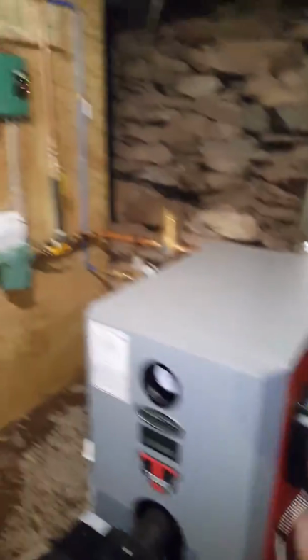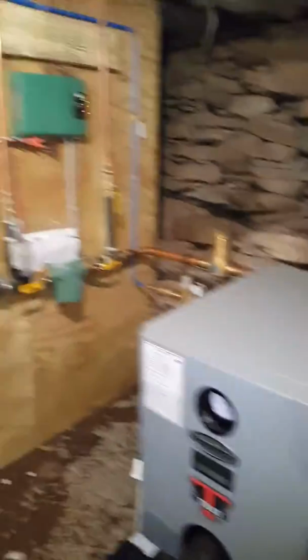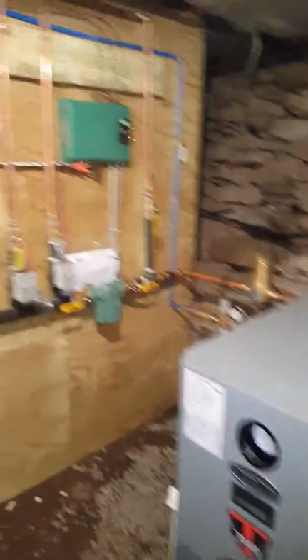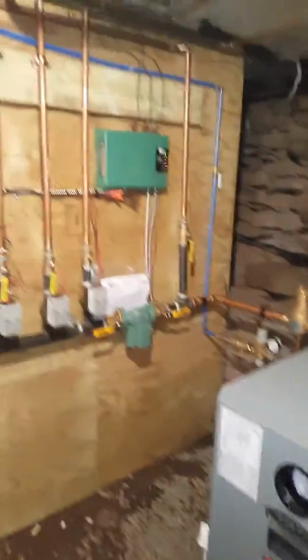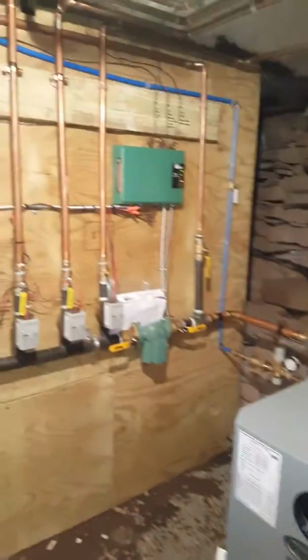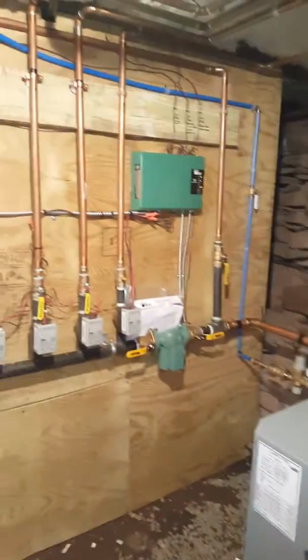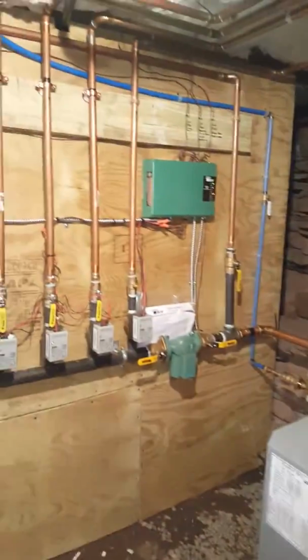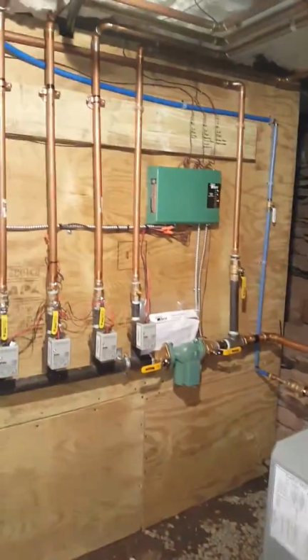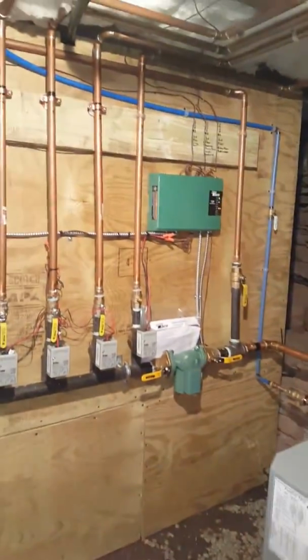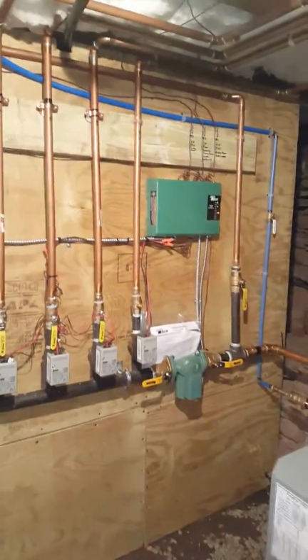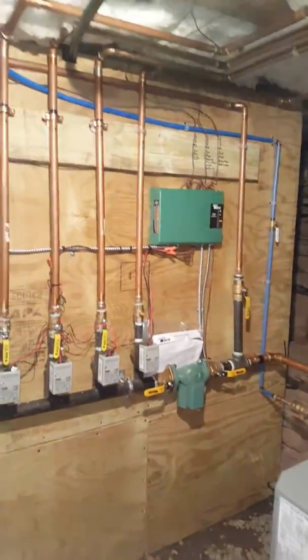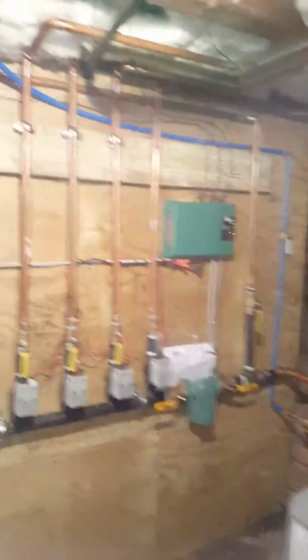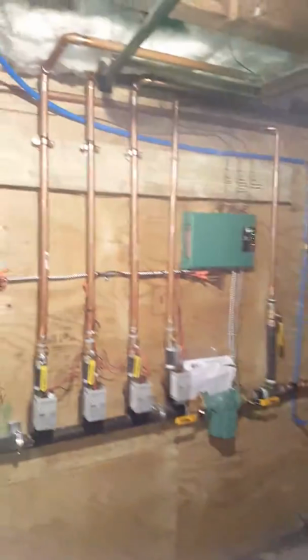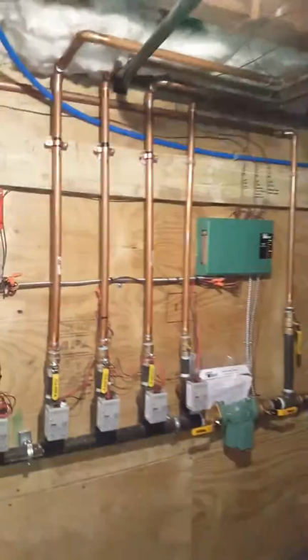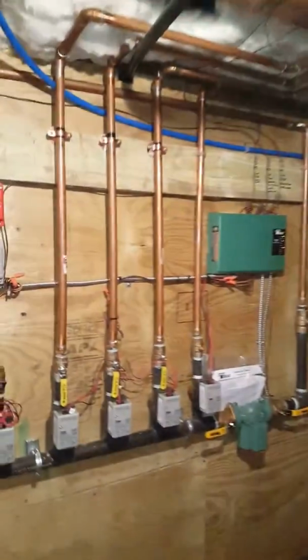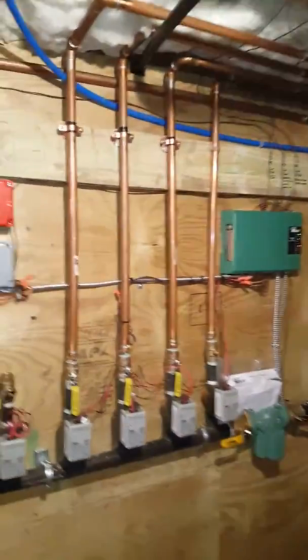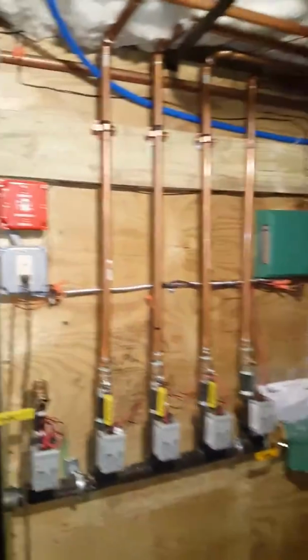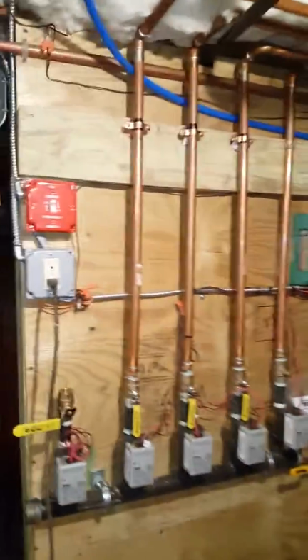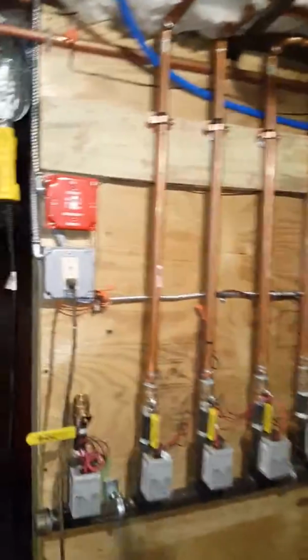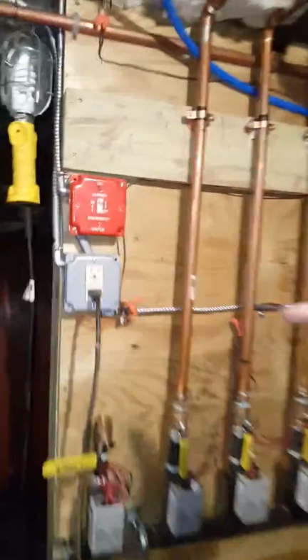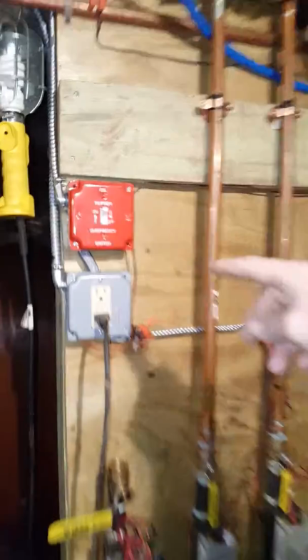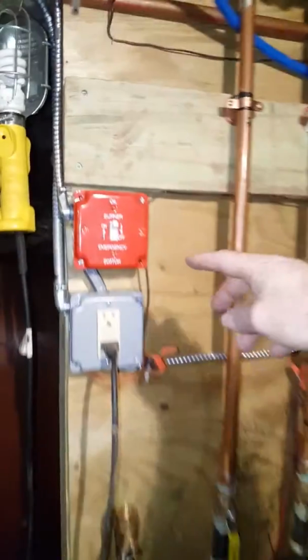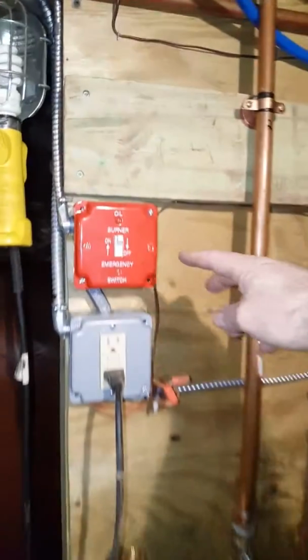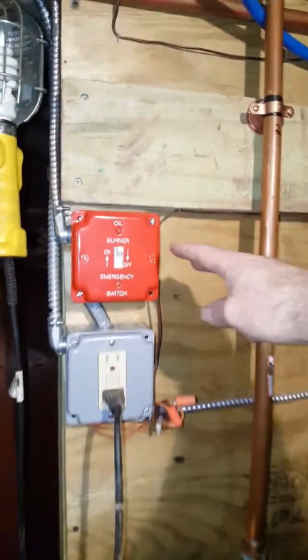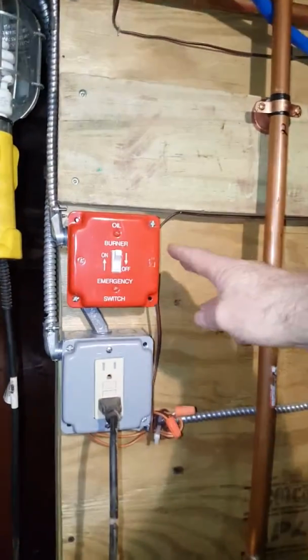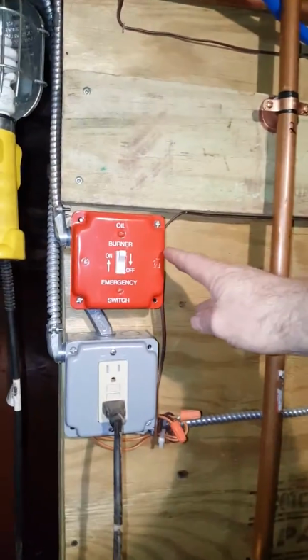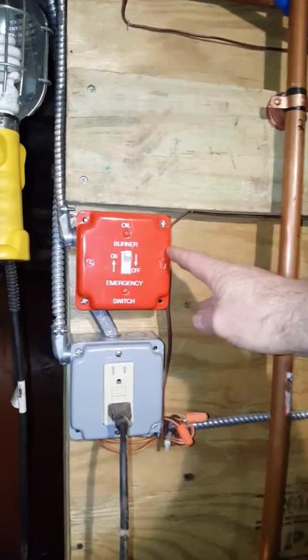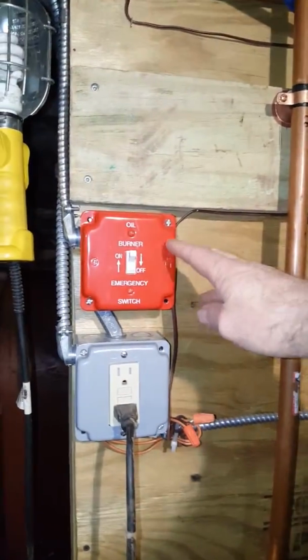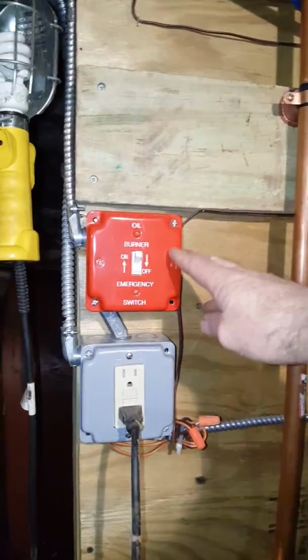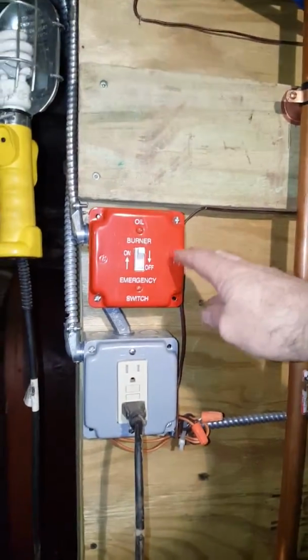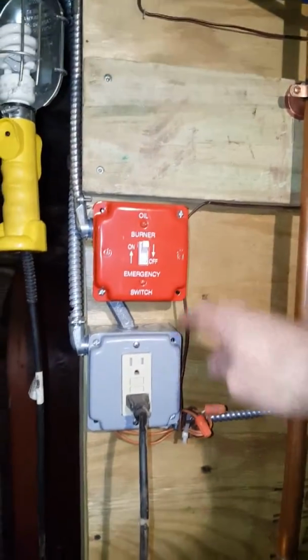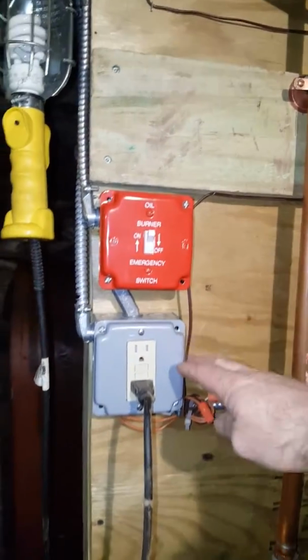It starts heating very rapidly. Pretty amazing. We have a nice electrical switch that turns it on and off.